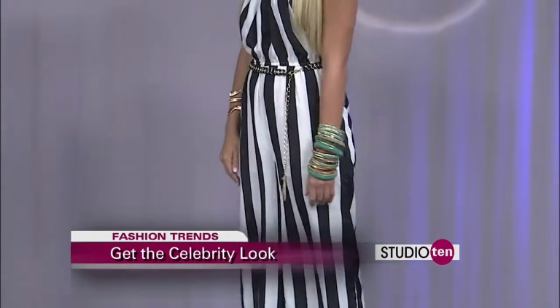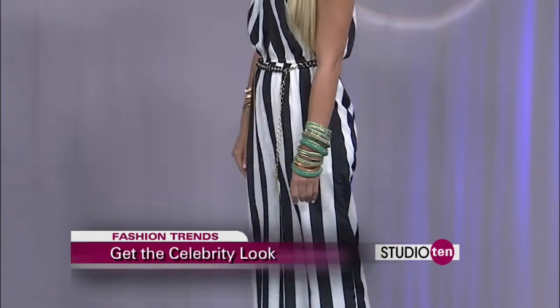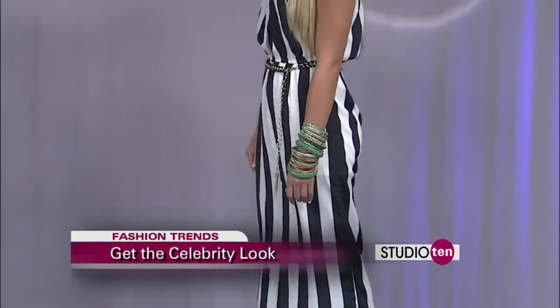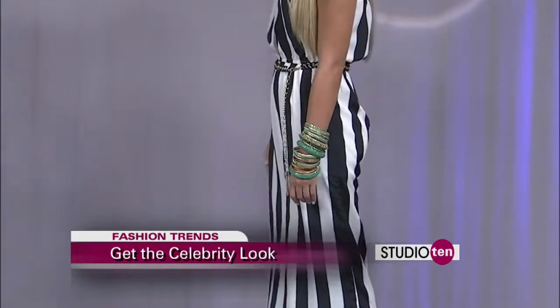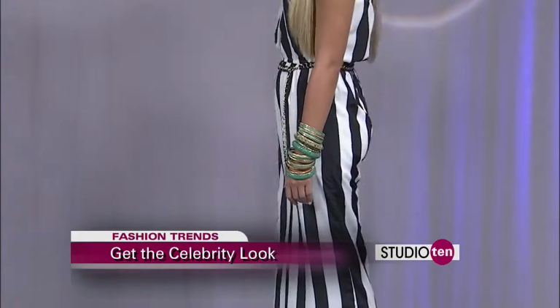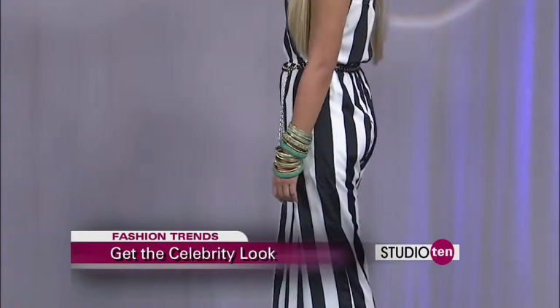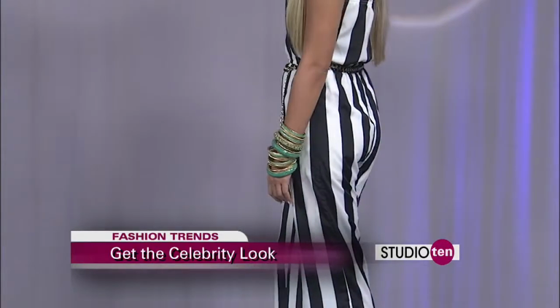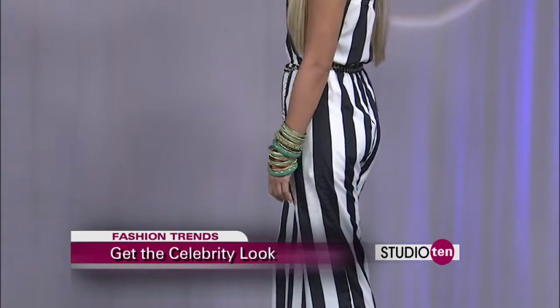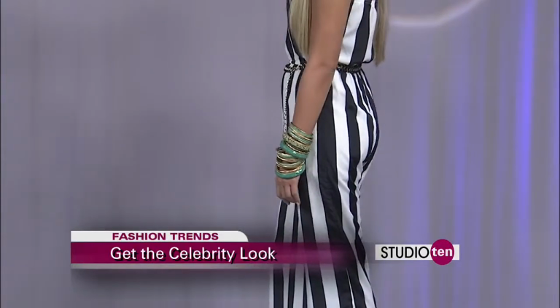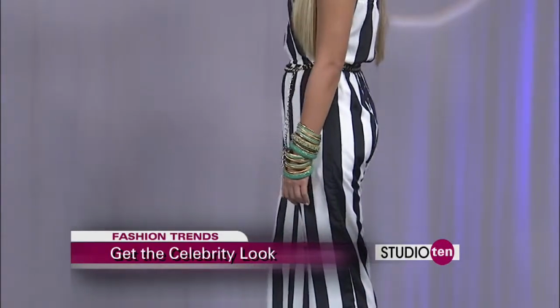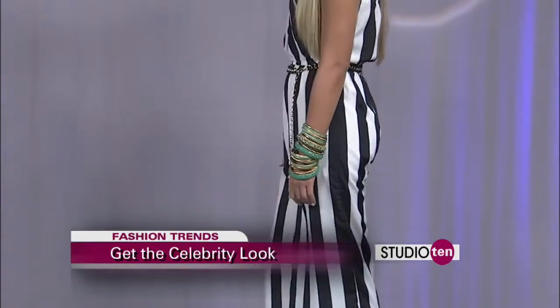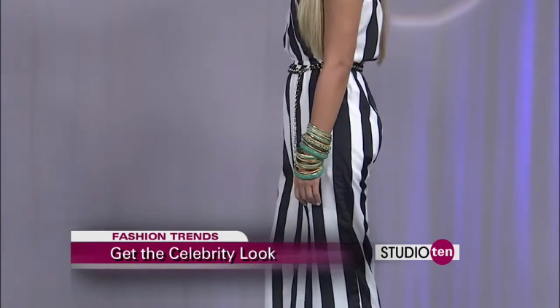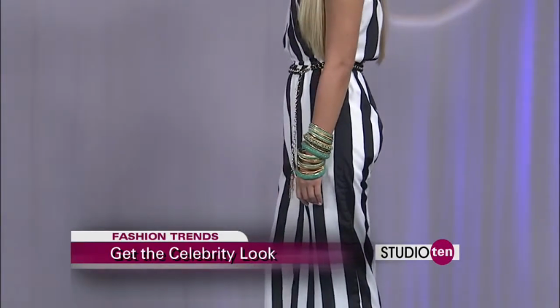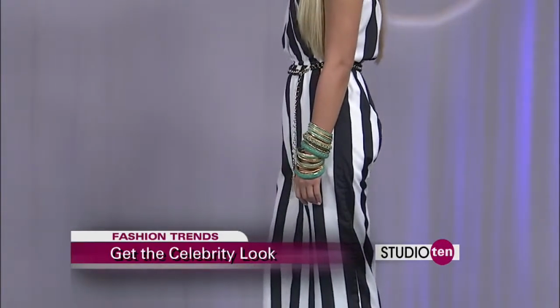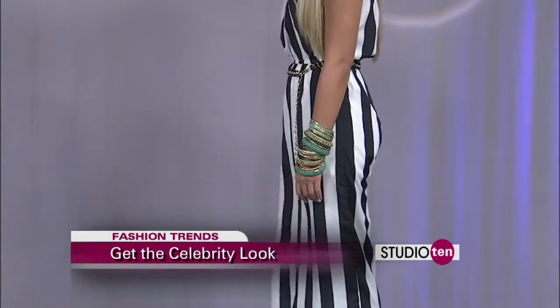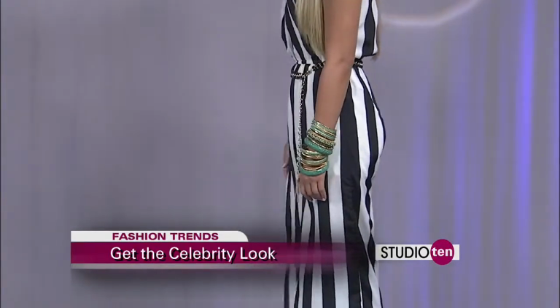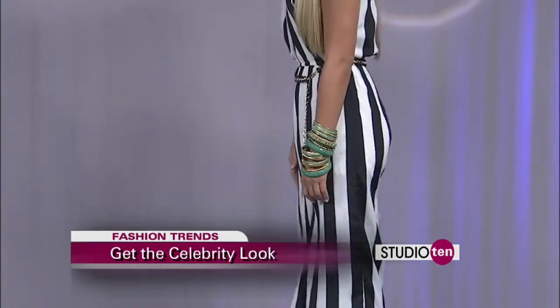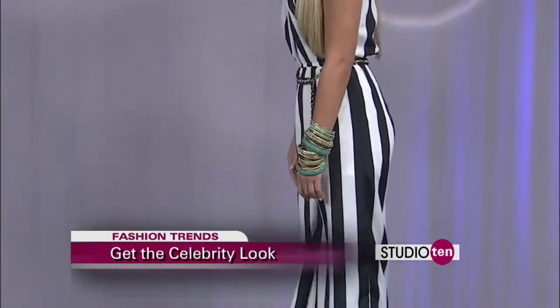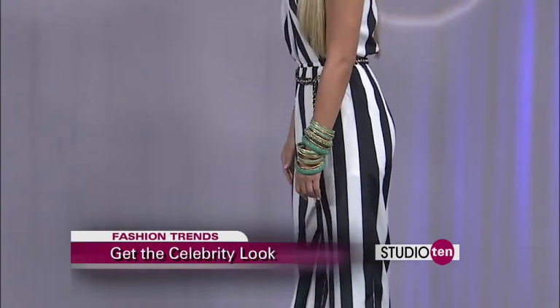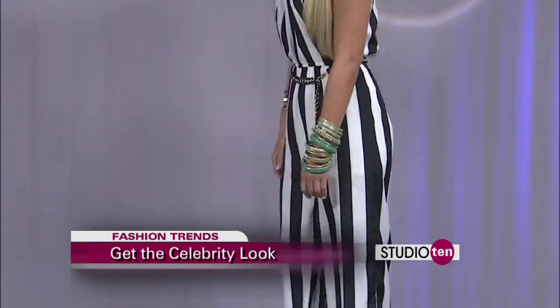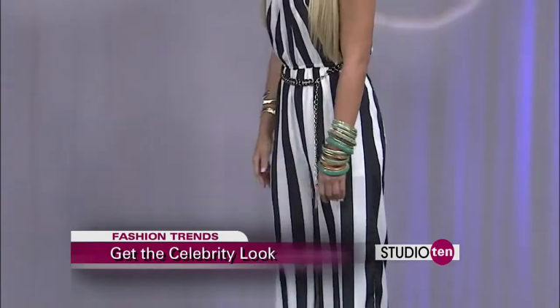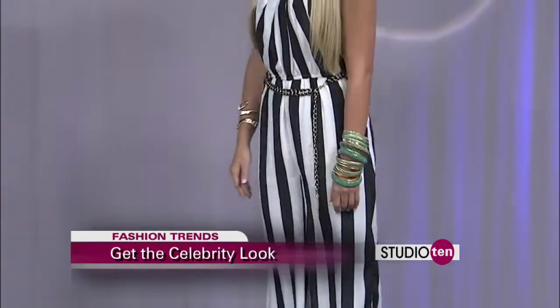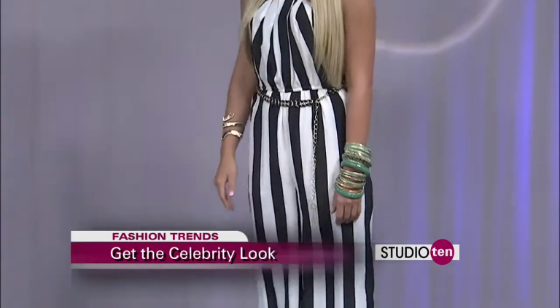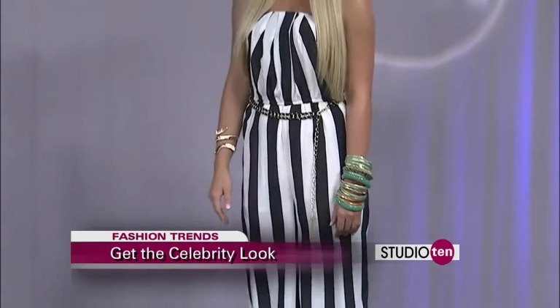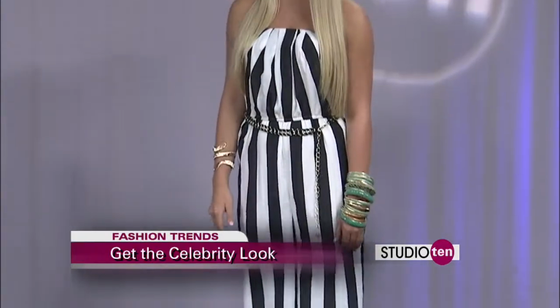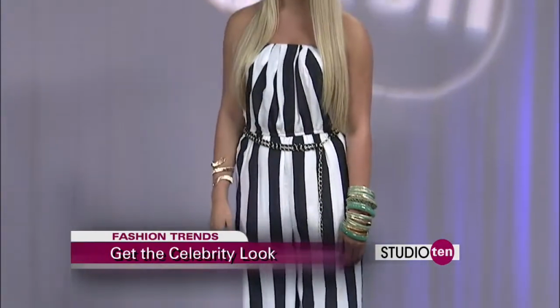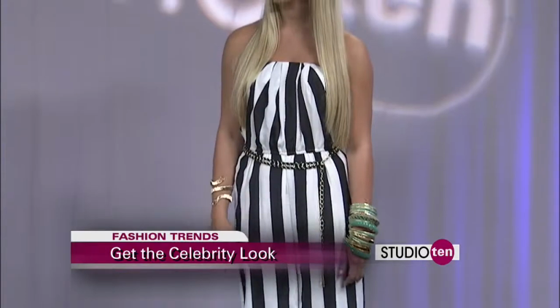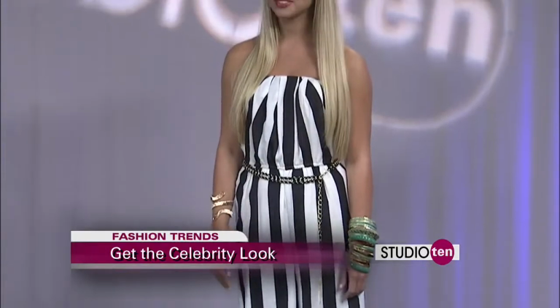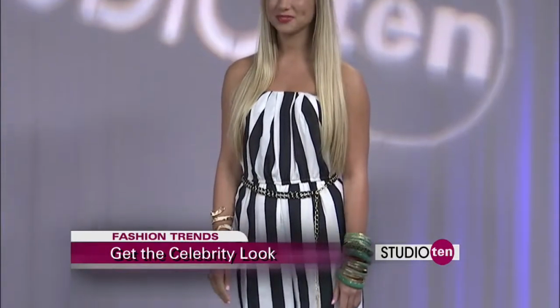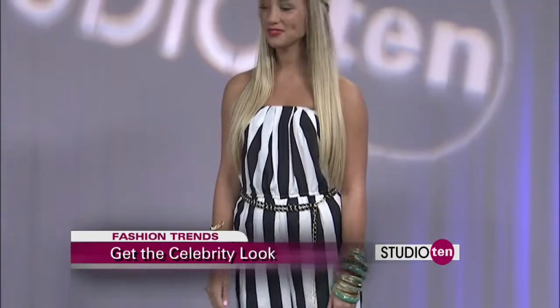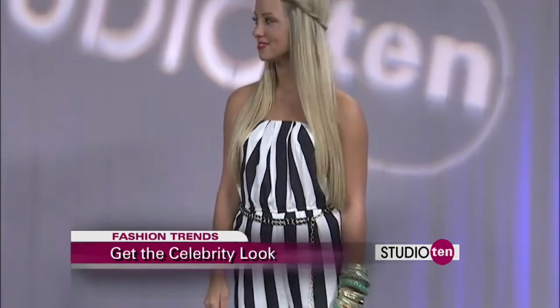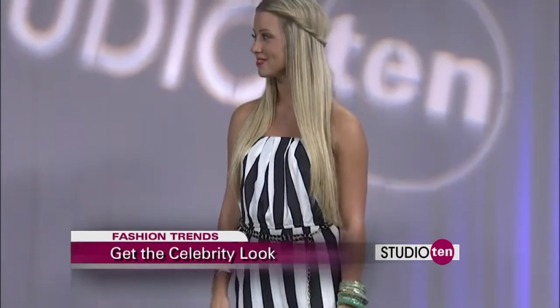I love the pop of color in the bangles on her arms. Black and white is huge whether it's a top or pants — we're seeing a lot of this in Hollywood right now. Oh yeah, this is everywhere.